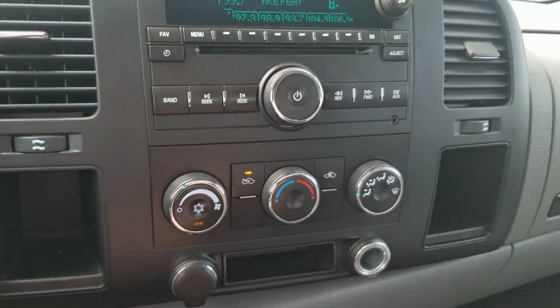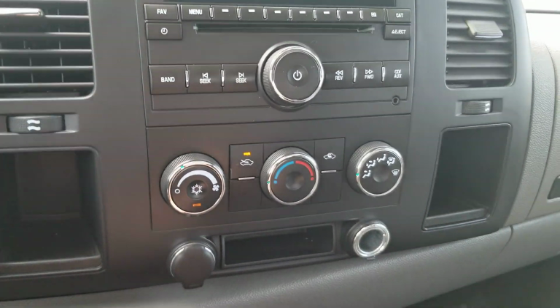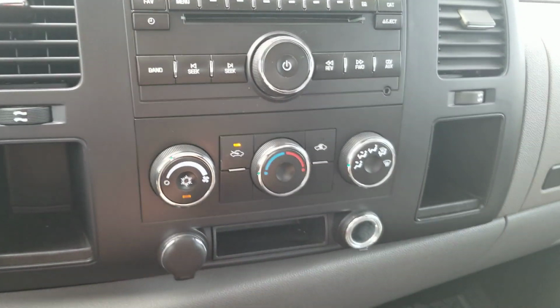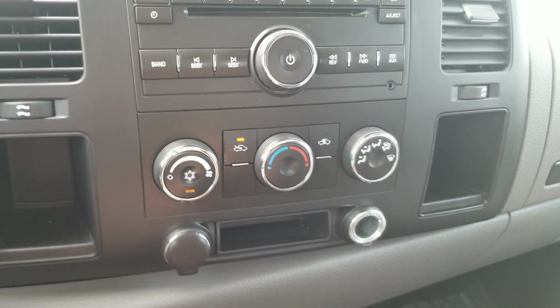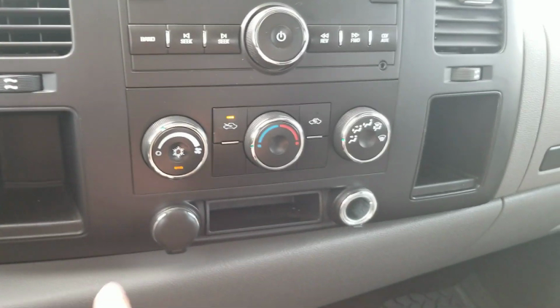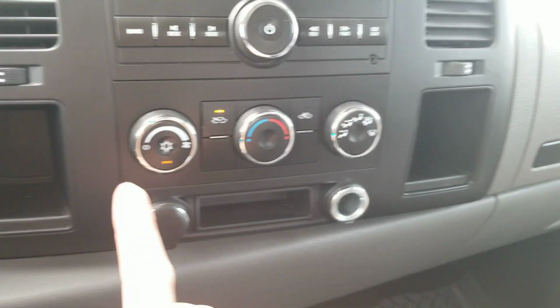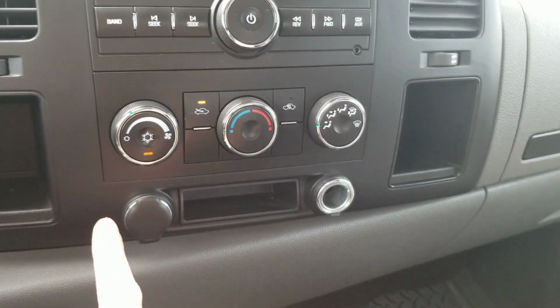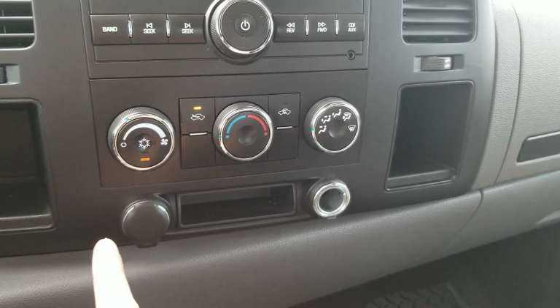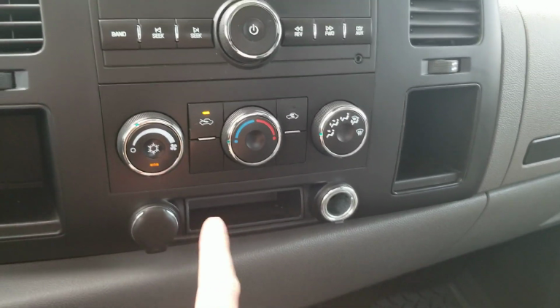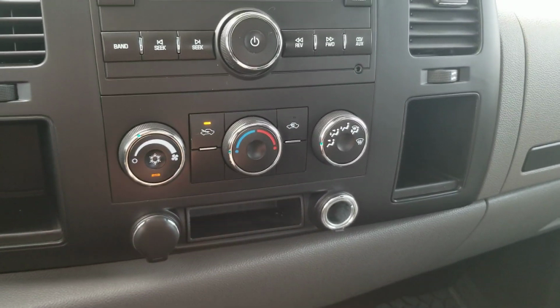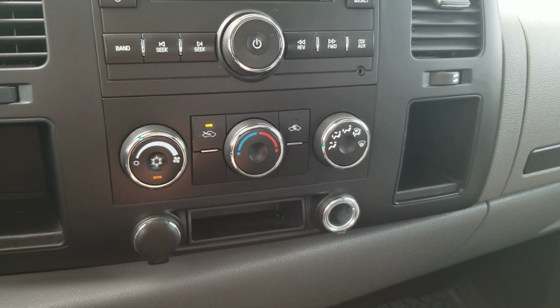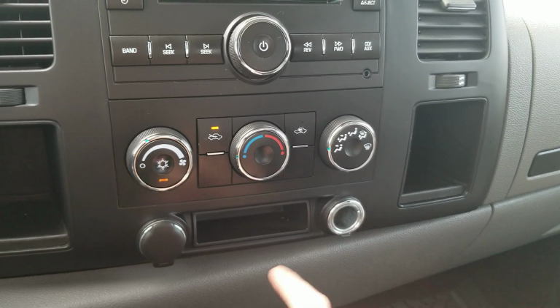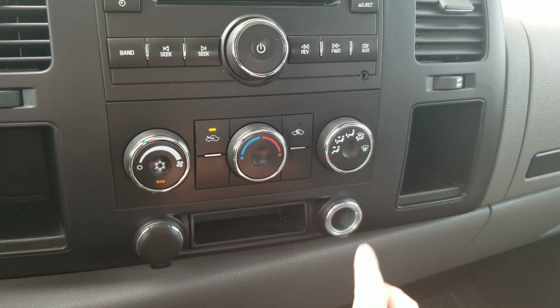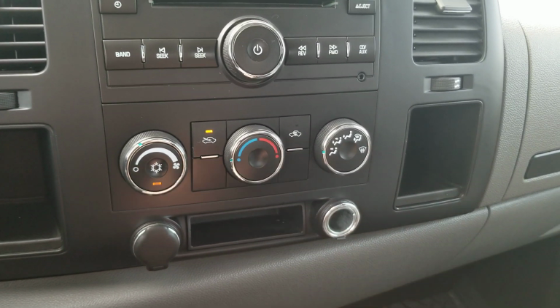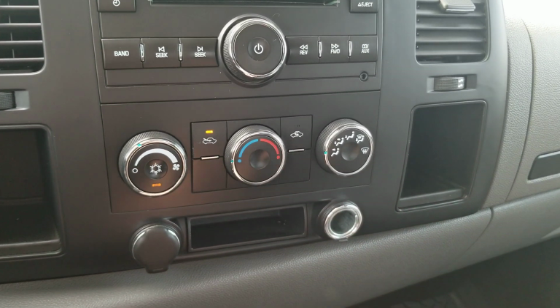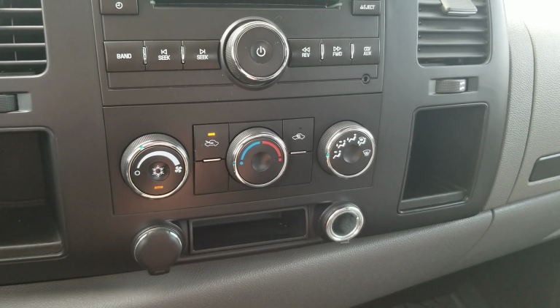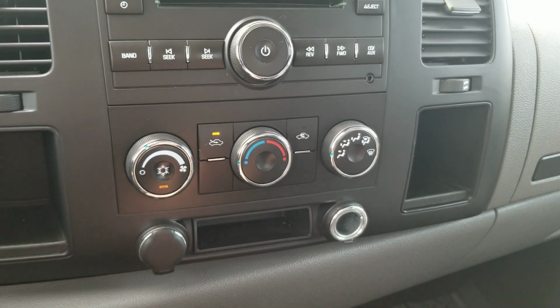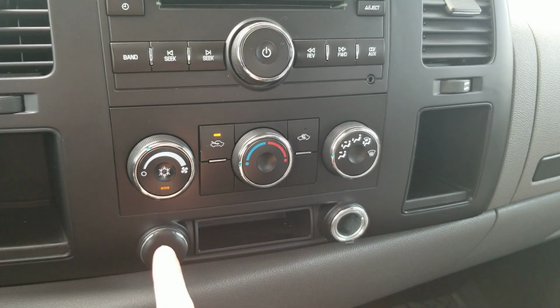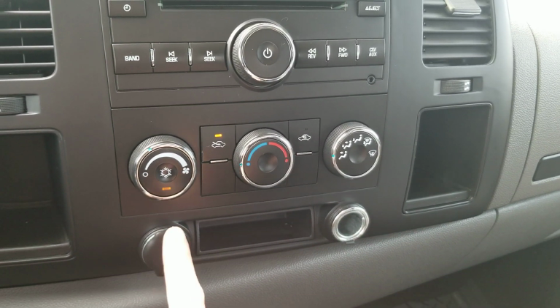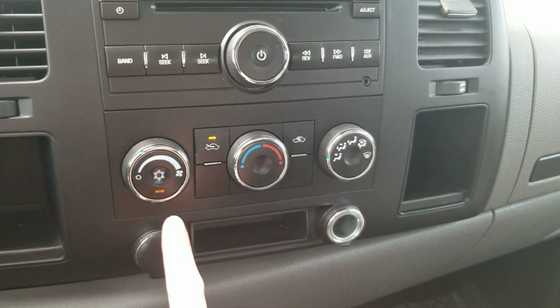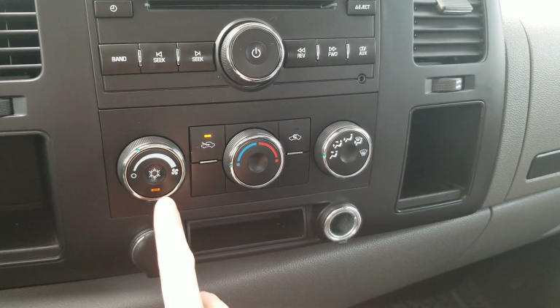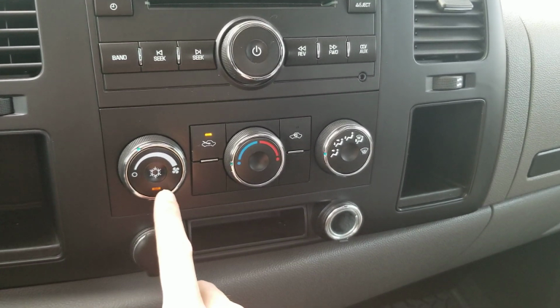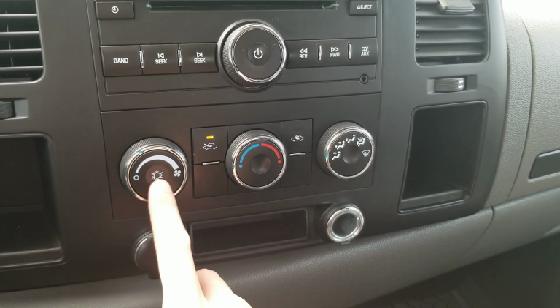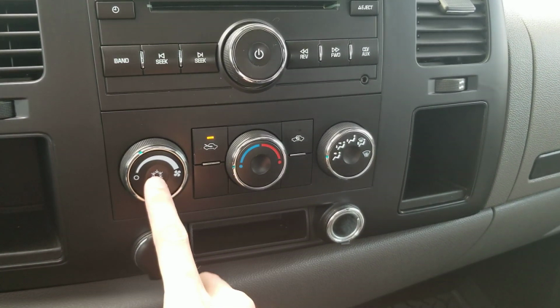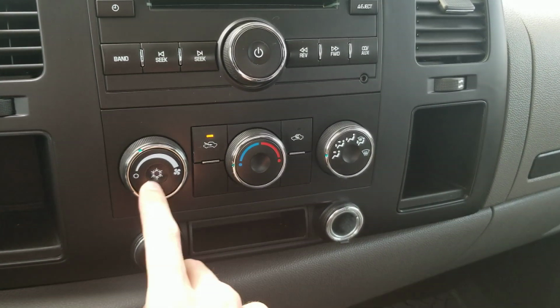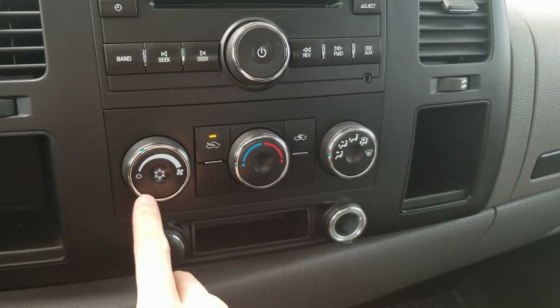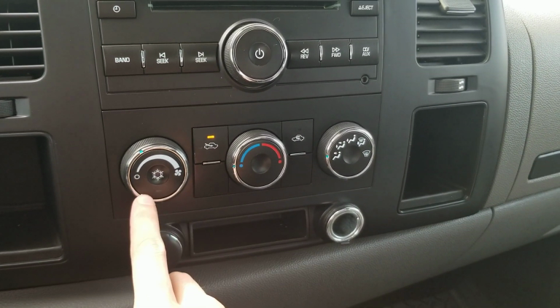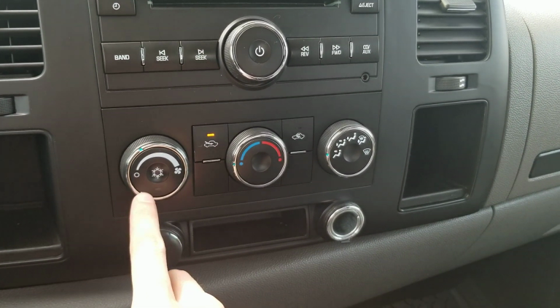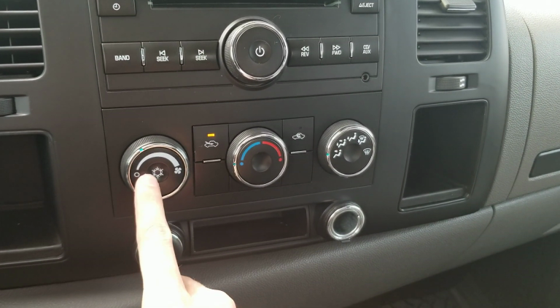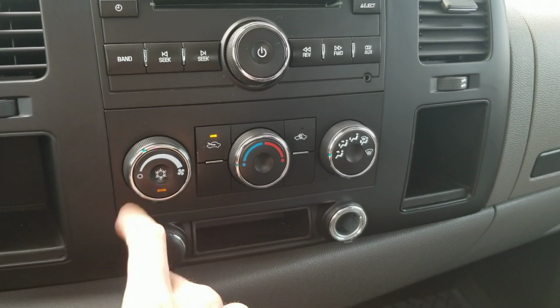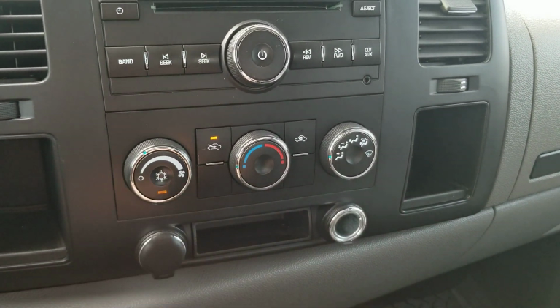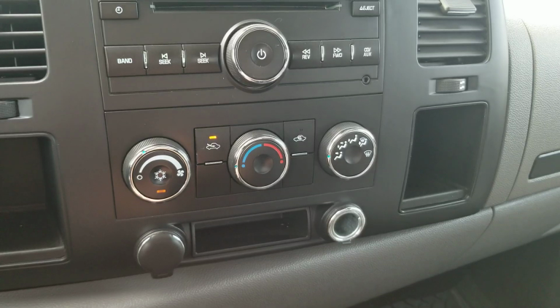Temperature controls are down below. You've got your fan strength on the left, temperature in the middle, and then all your different modes on the right. You push the fan strength in to turn the air conditioning on and off.